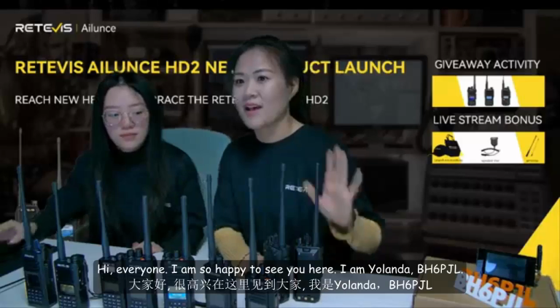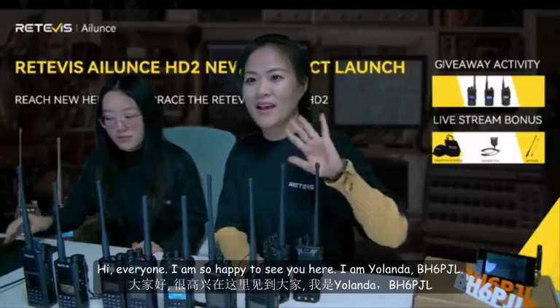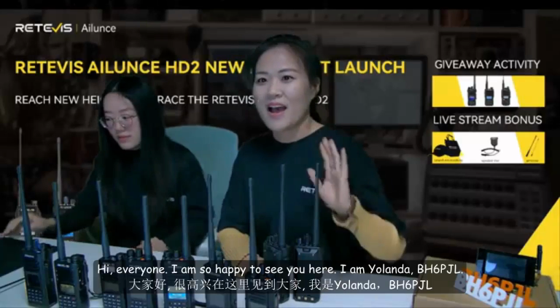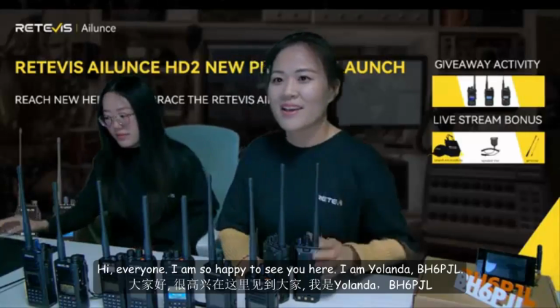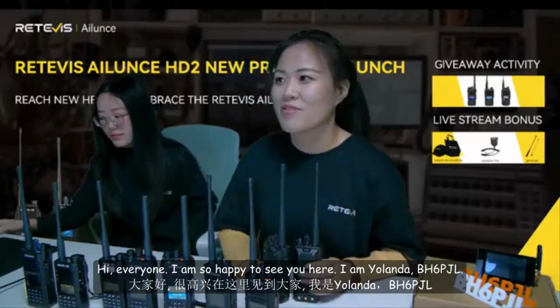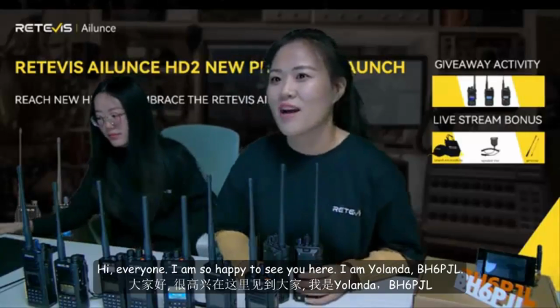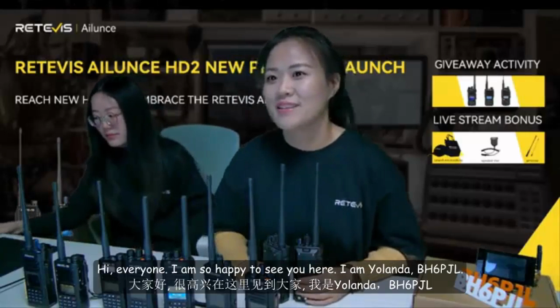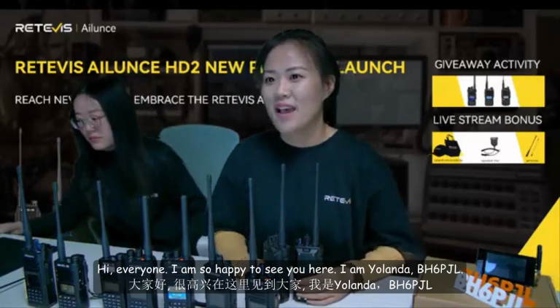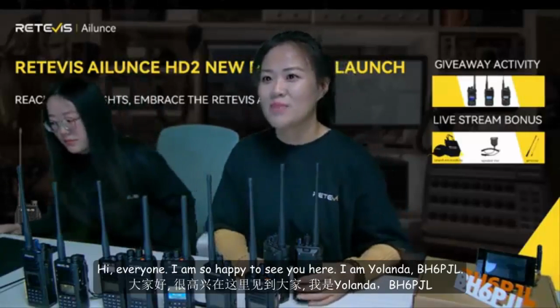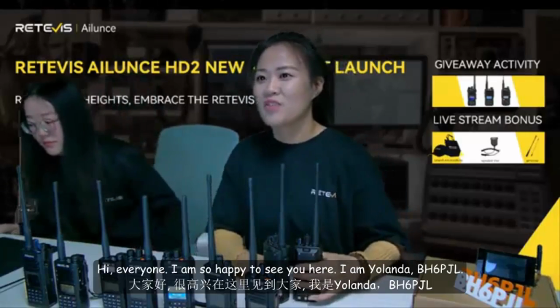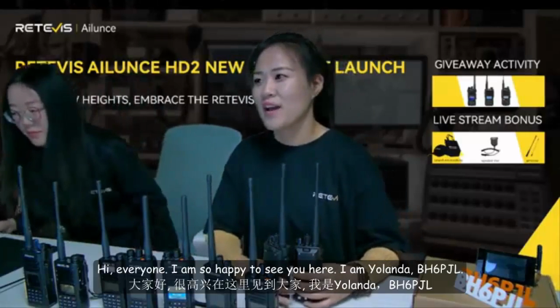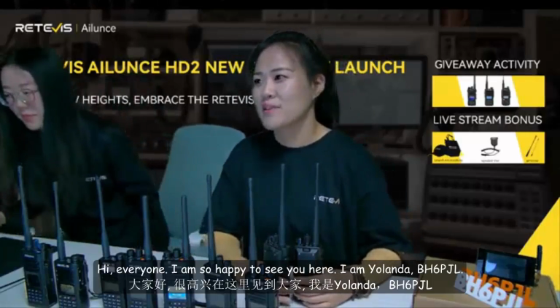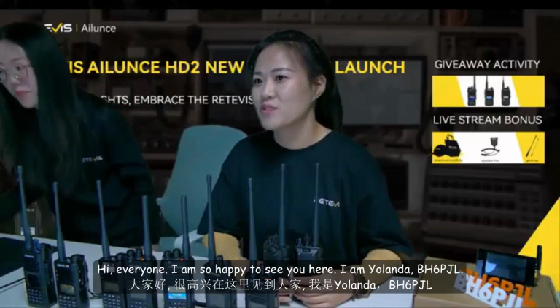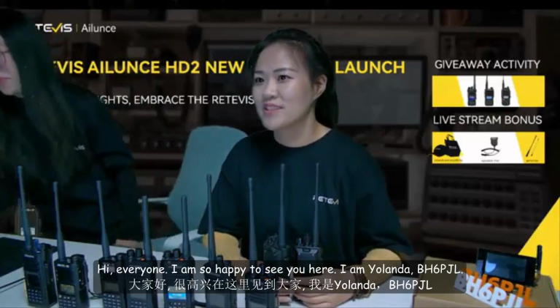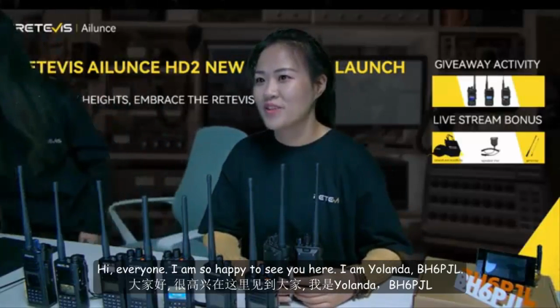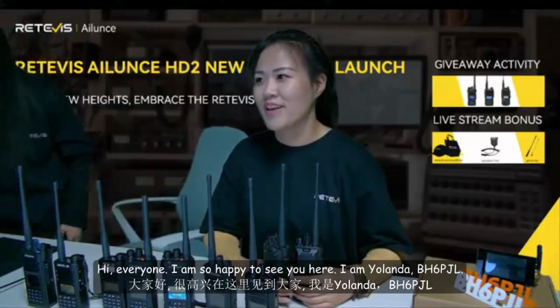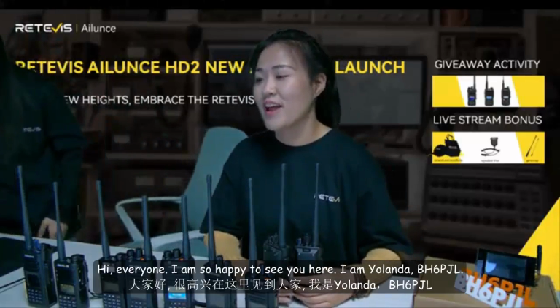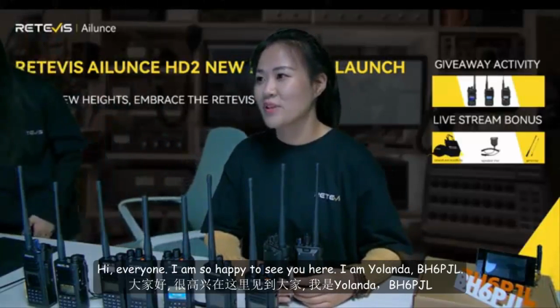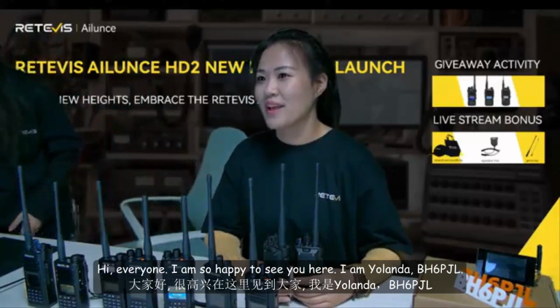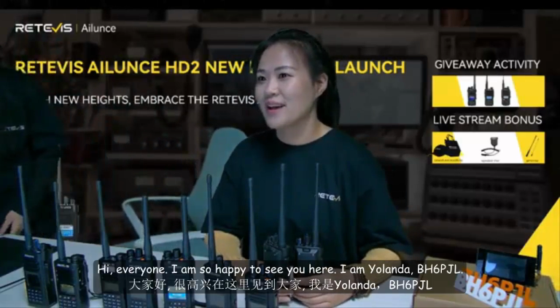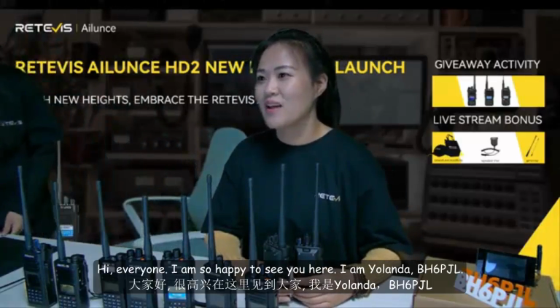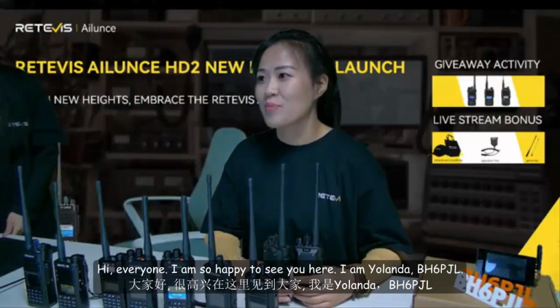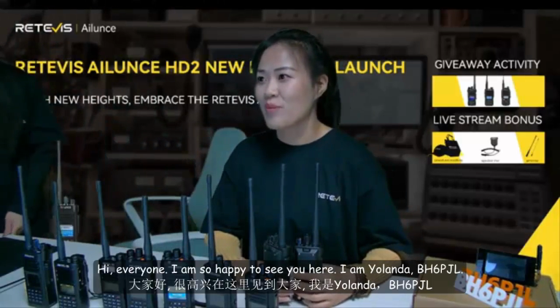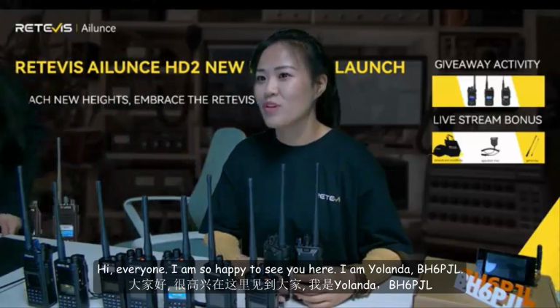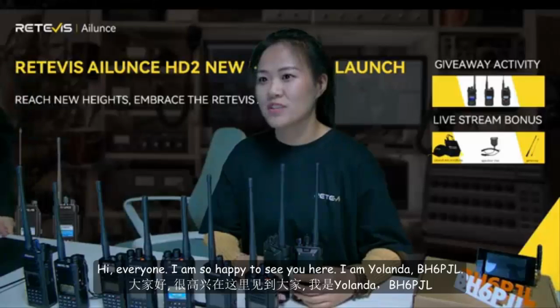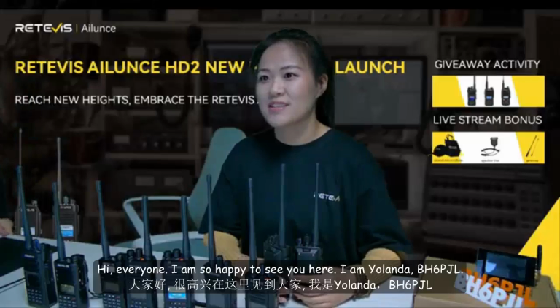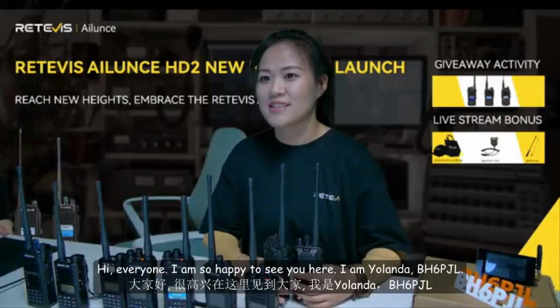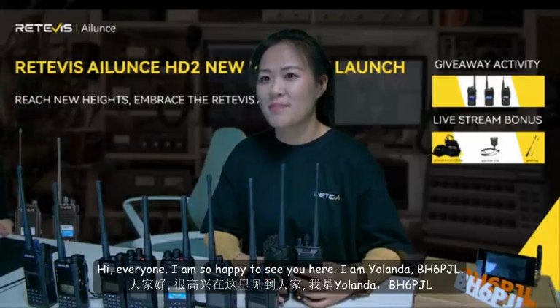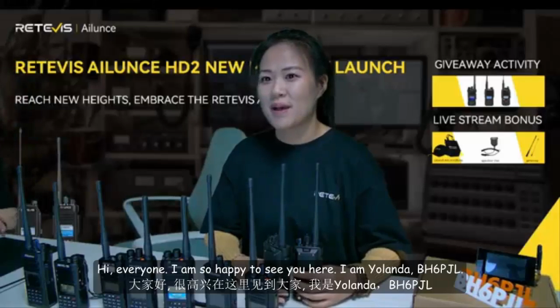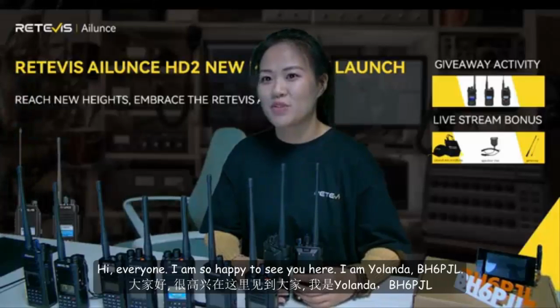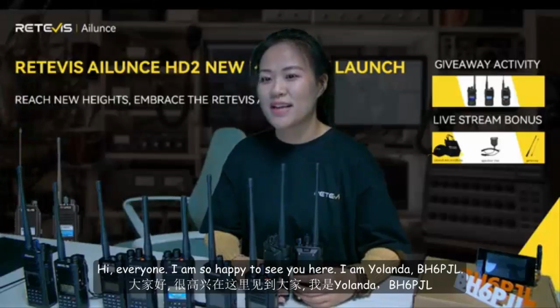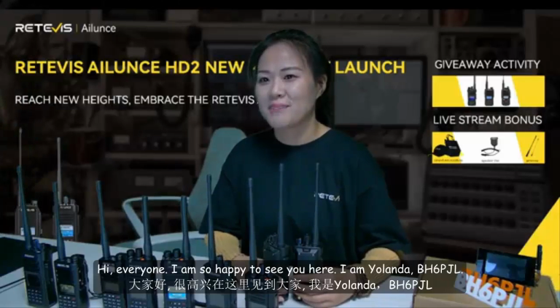Hi everyone, I'm so happy to see you here. I'm Yolanda, Bravo Hotel 6, Papa Julia Lima.